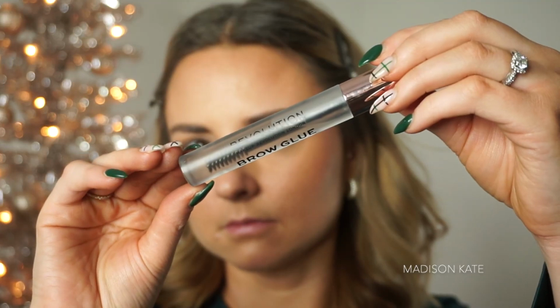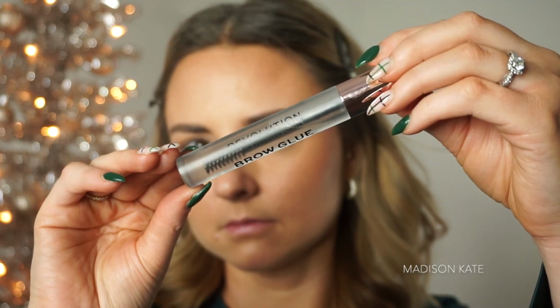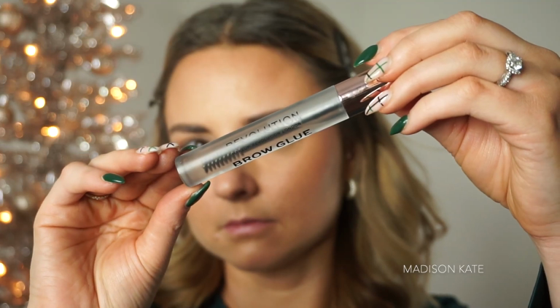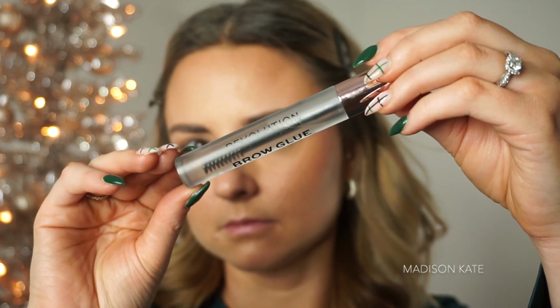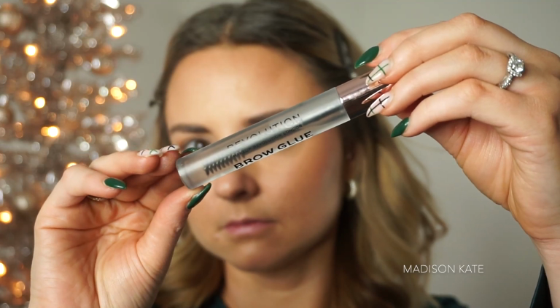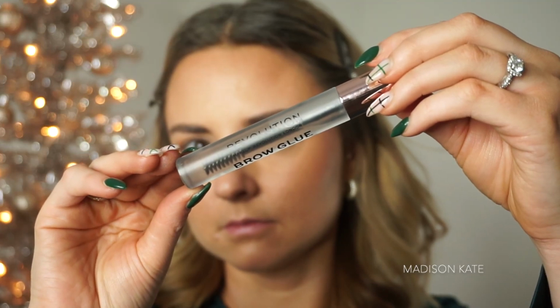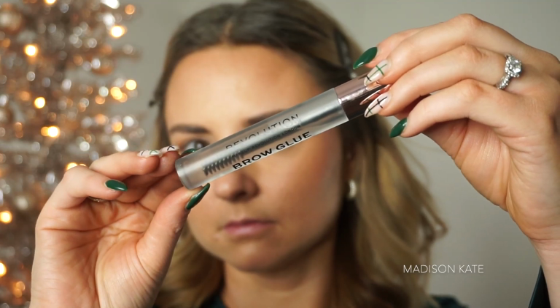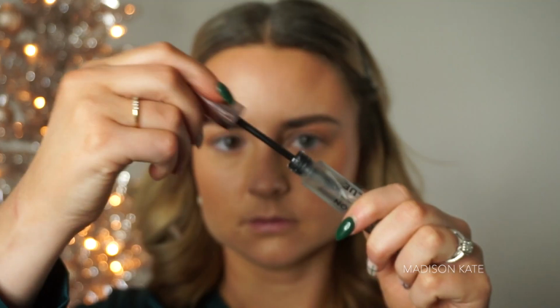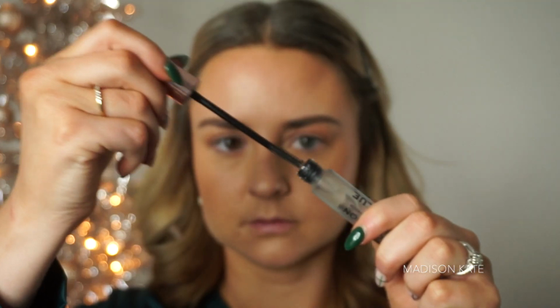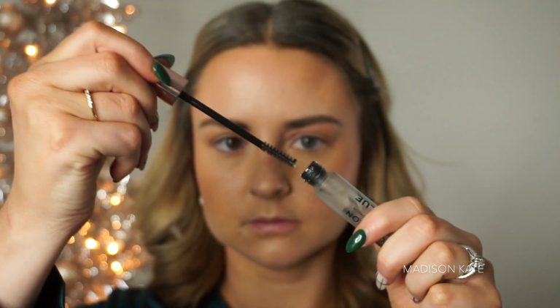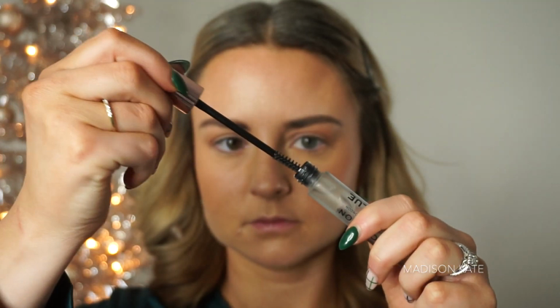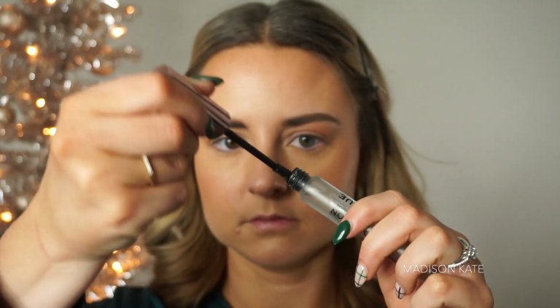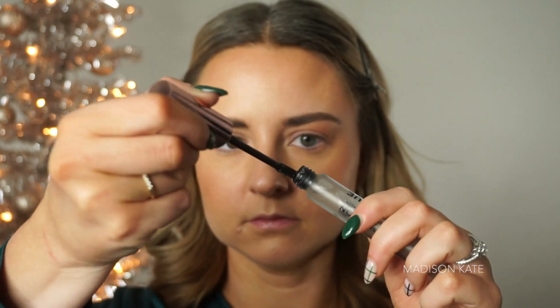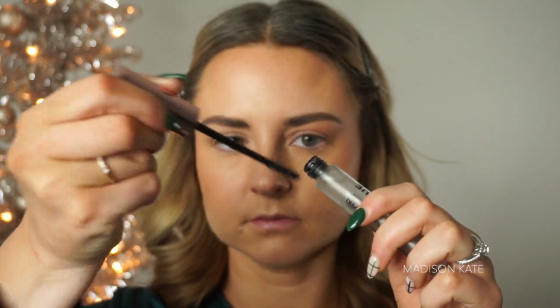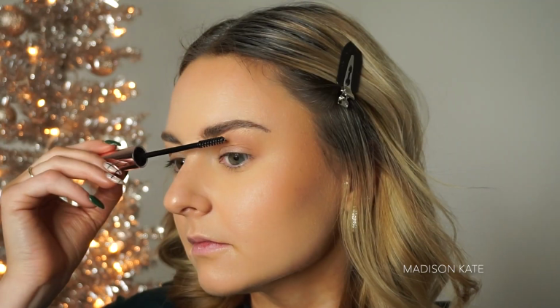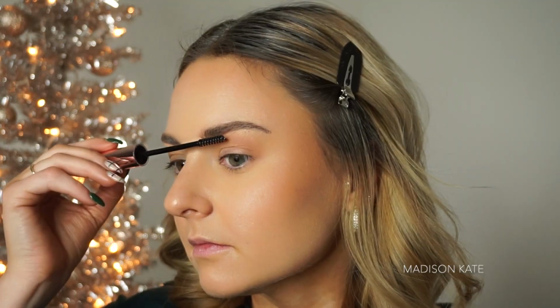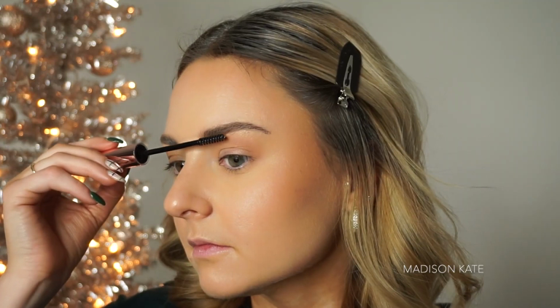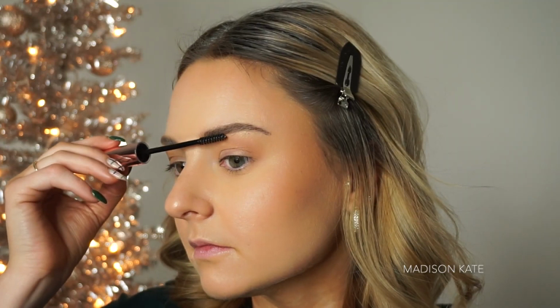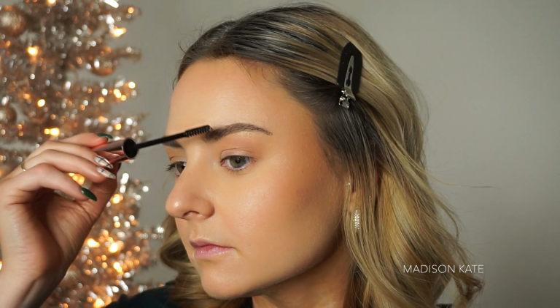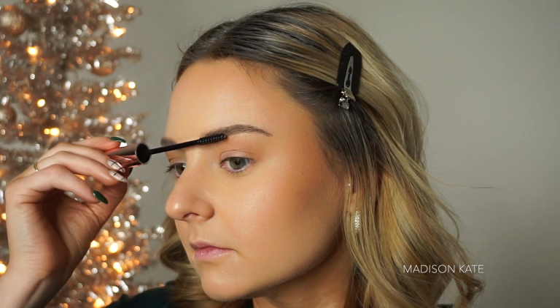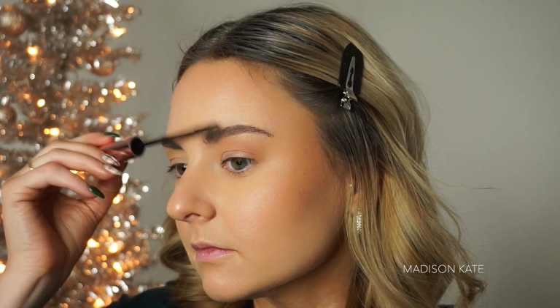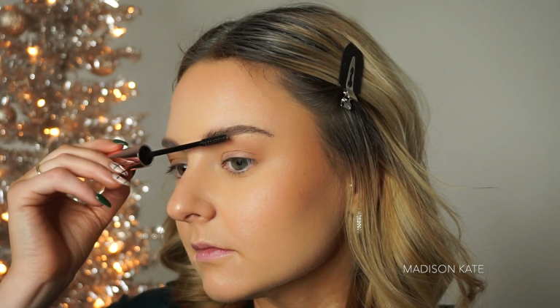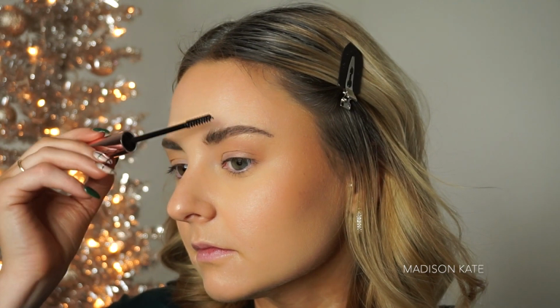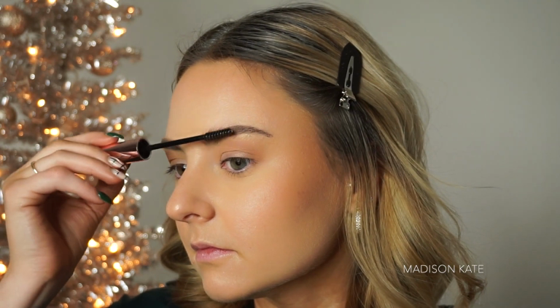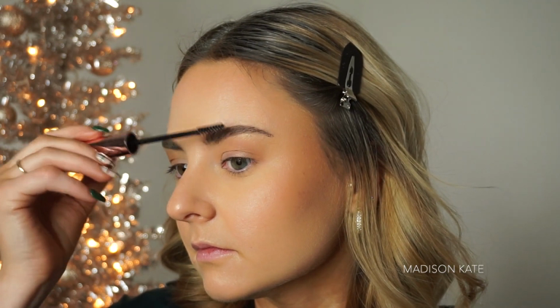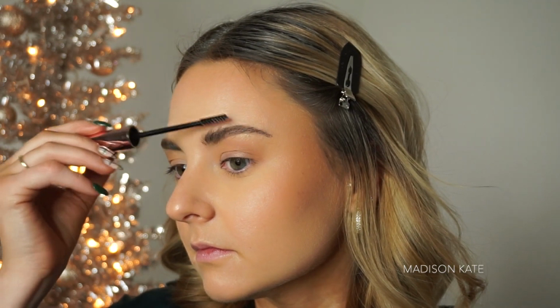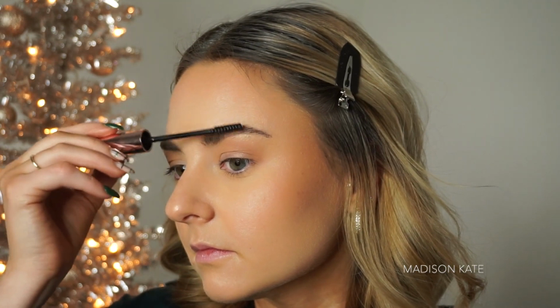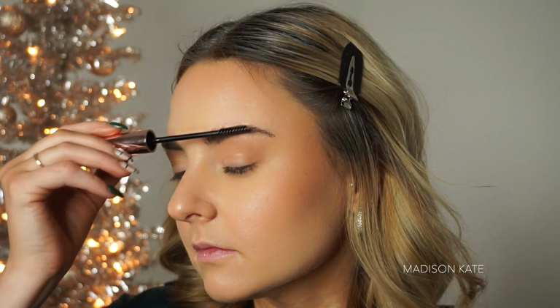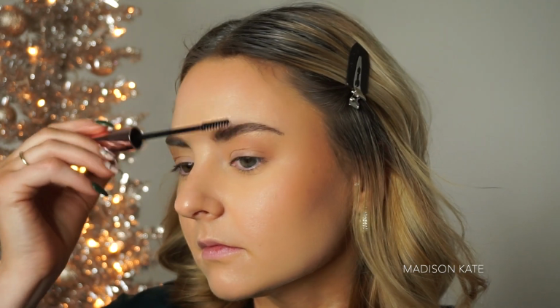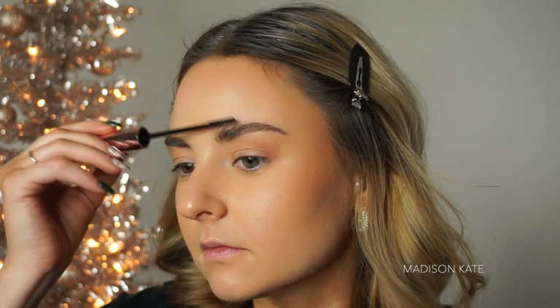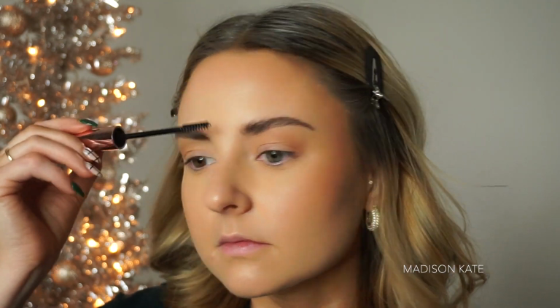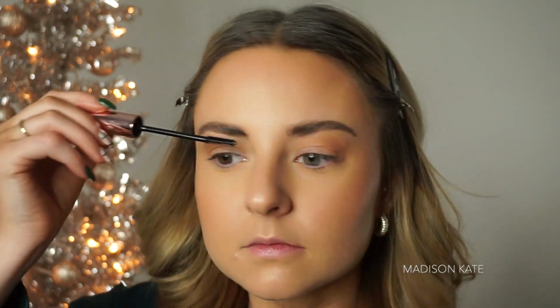If you like a fluffy brow, I recommend this brow glue to really keep those hairs in place.